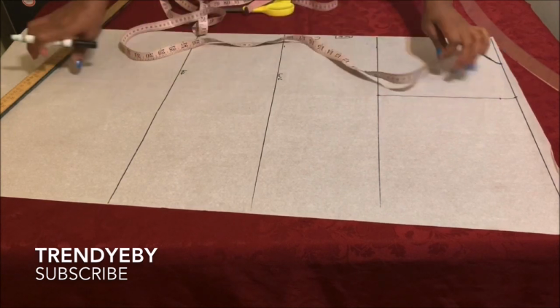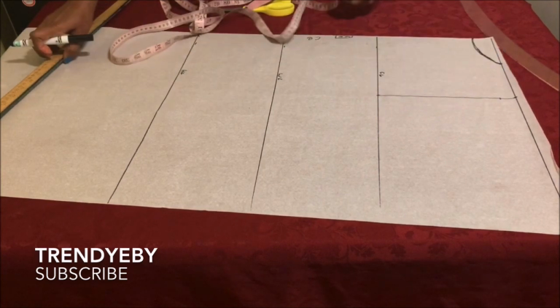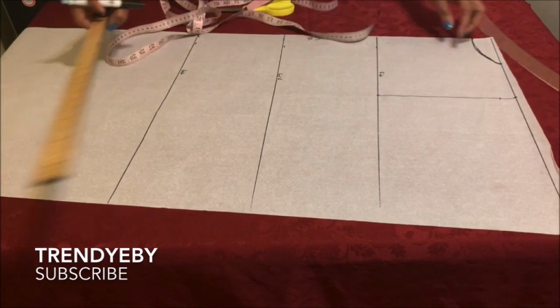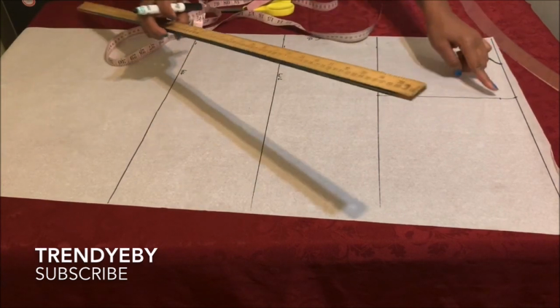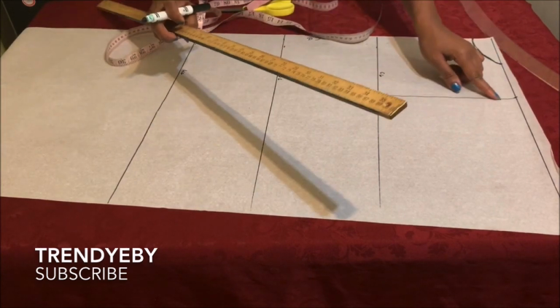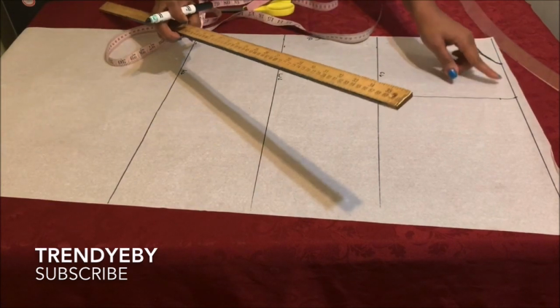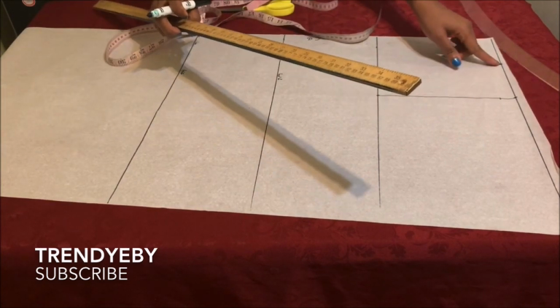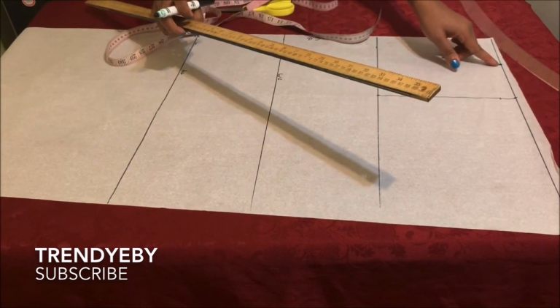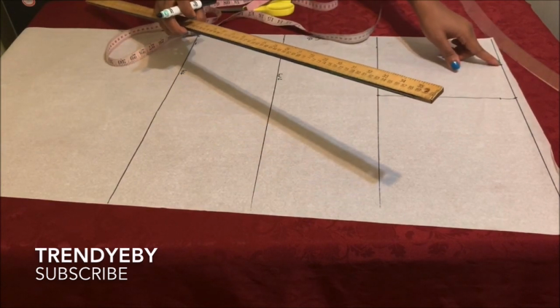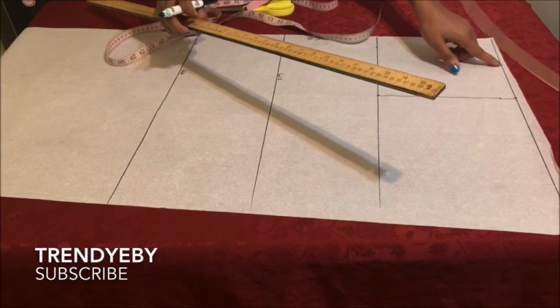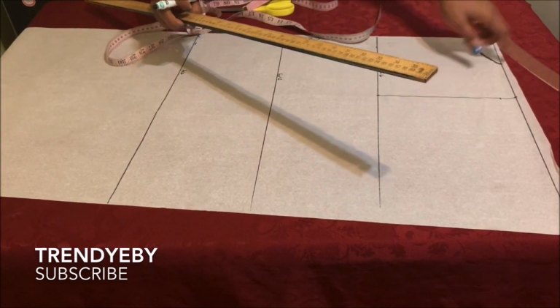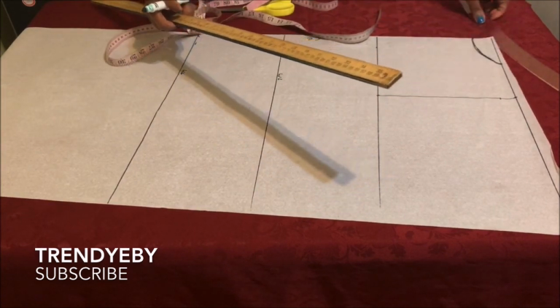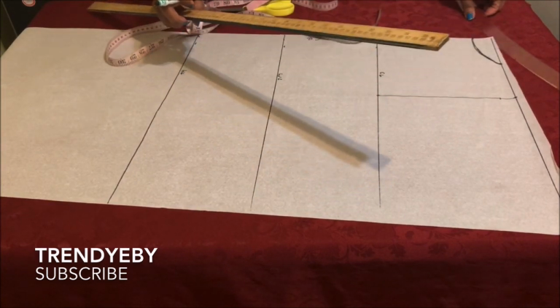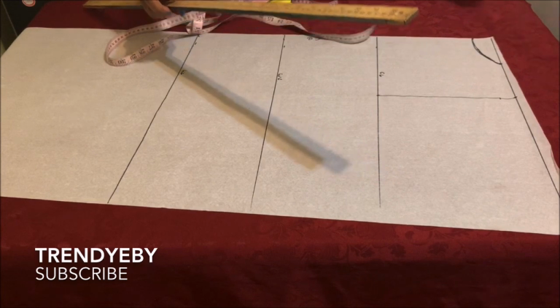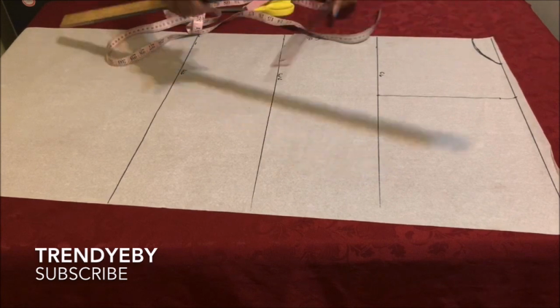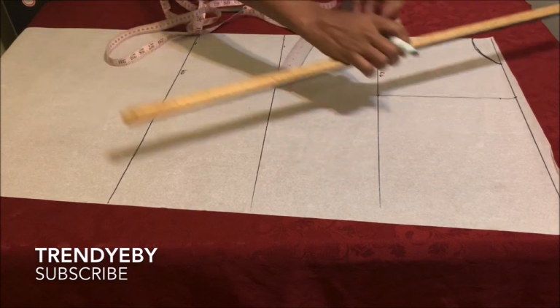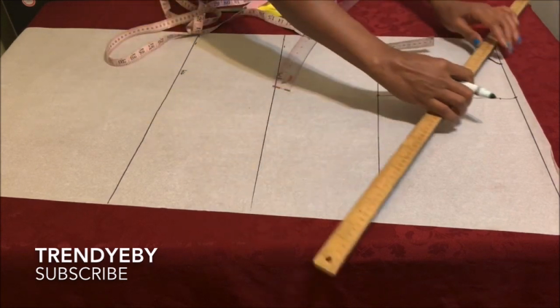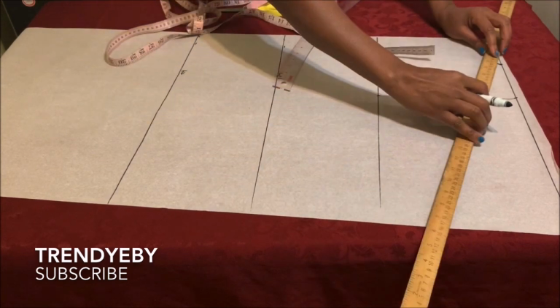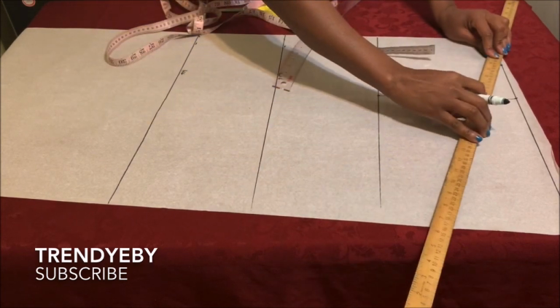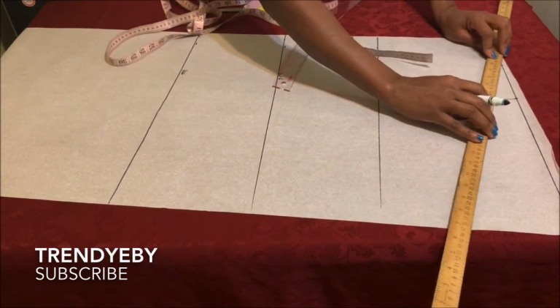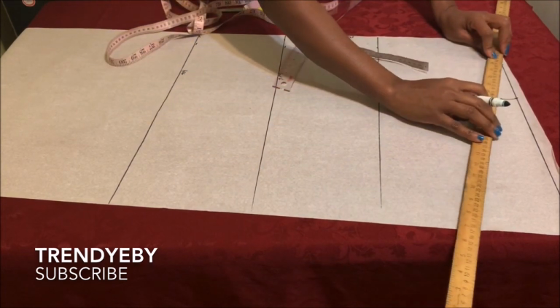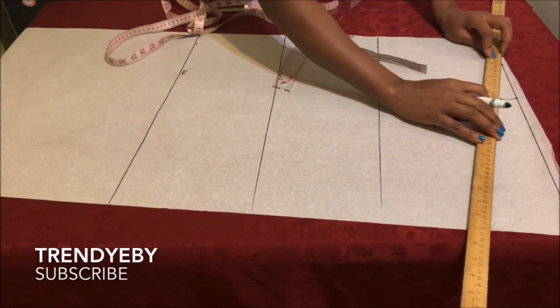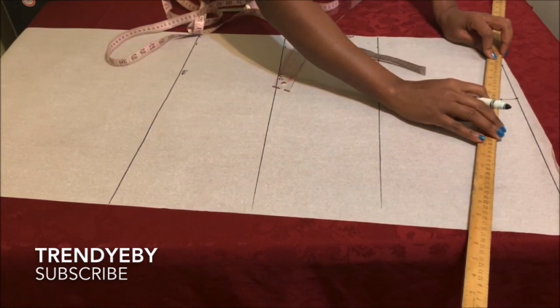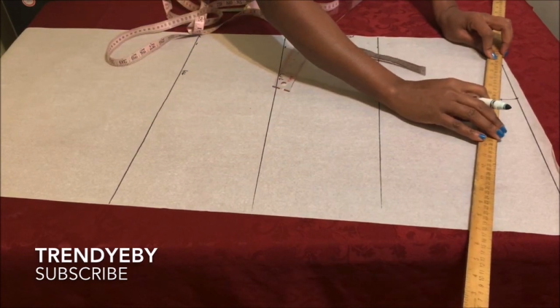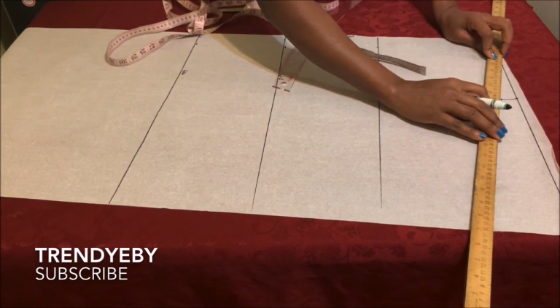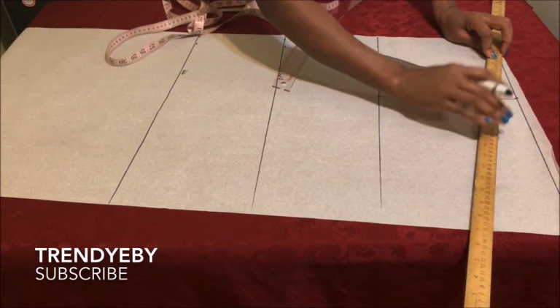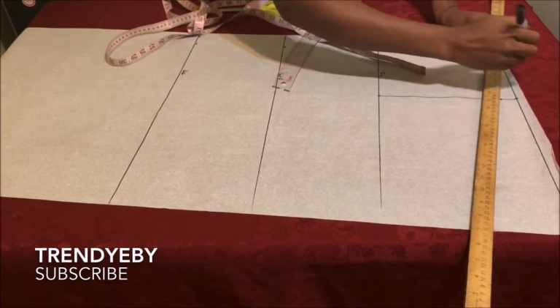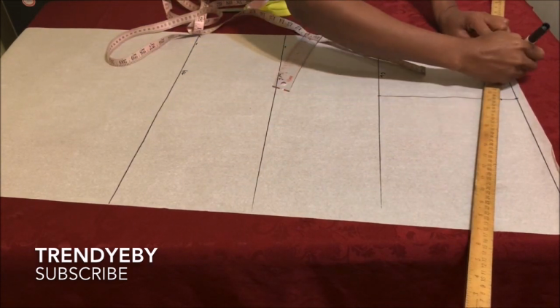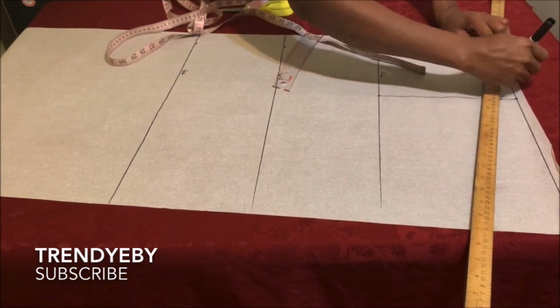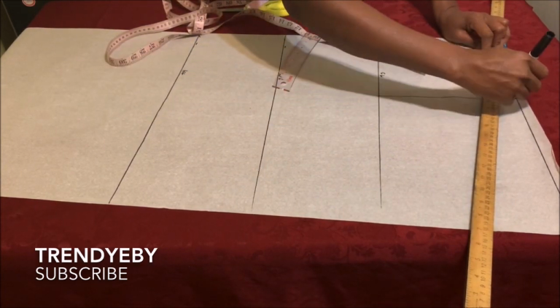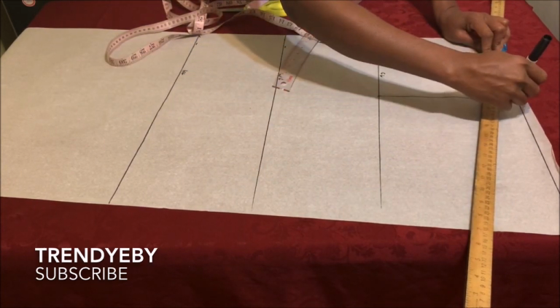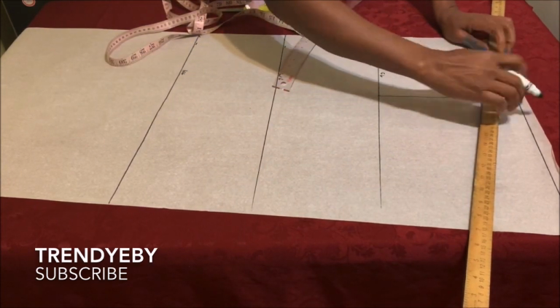After that, come down by one inch at the end of the shoulder line so we can create the shoulder slant, just like I'm doing here.